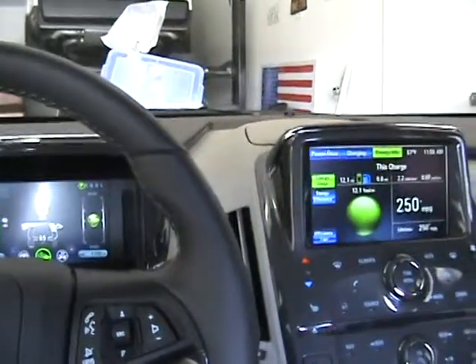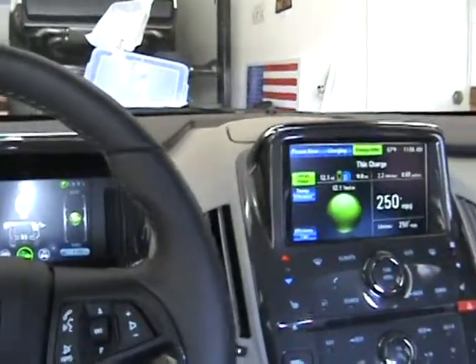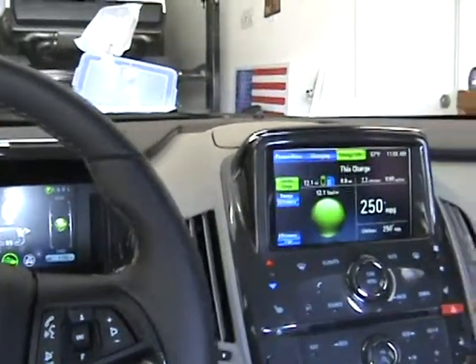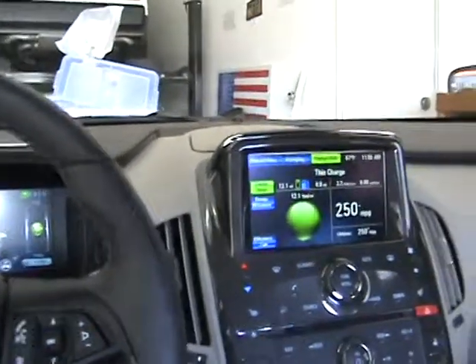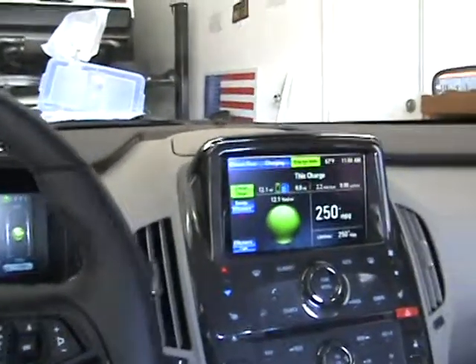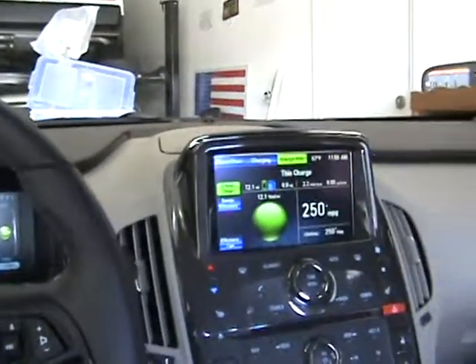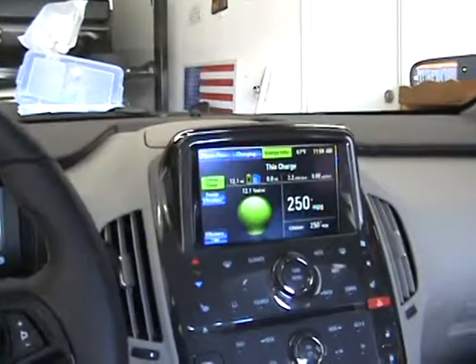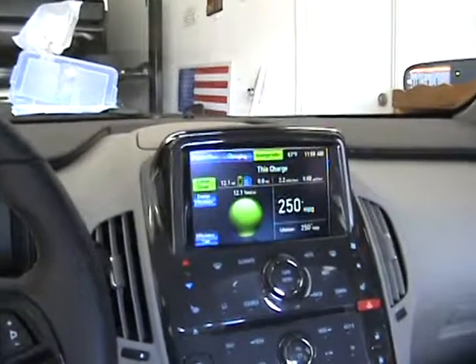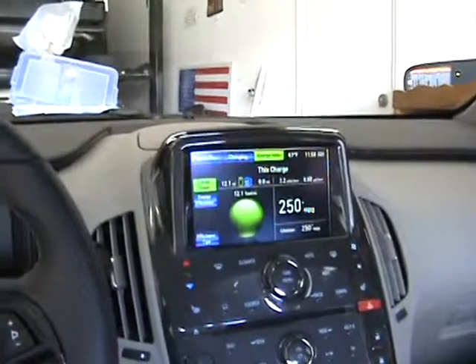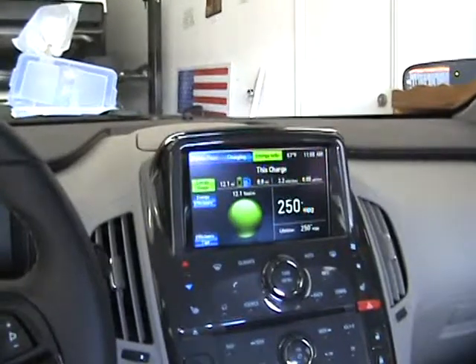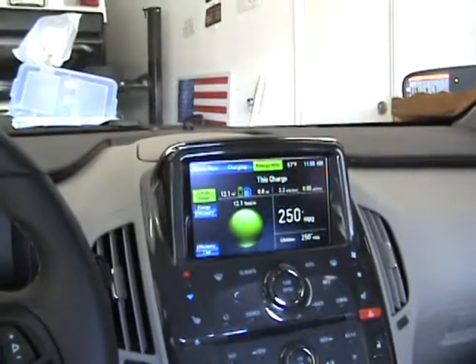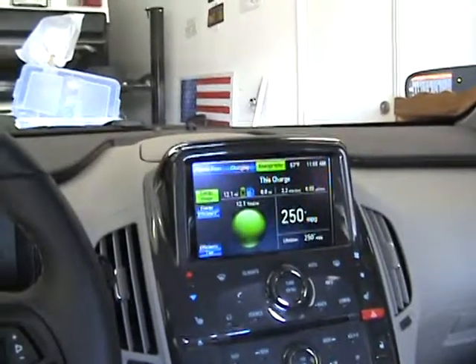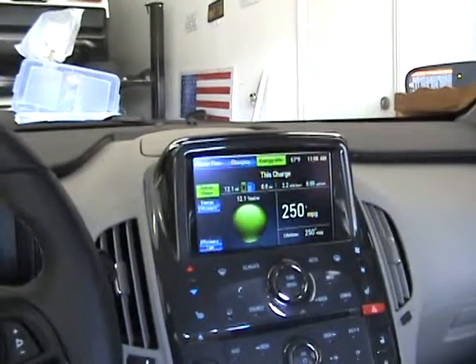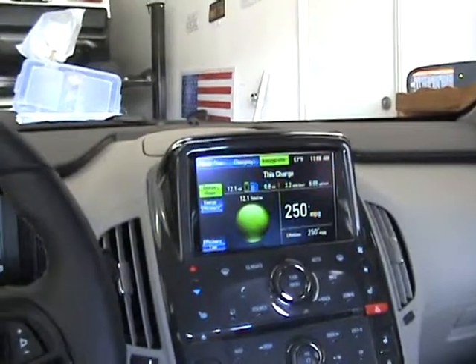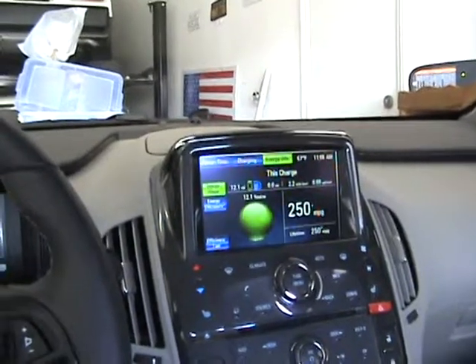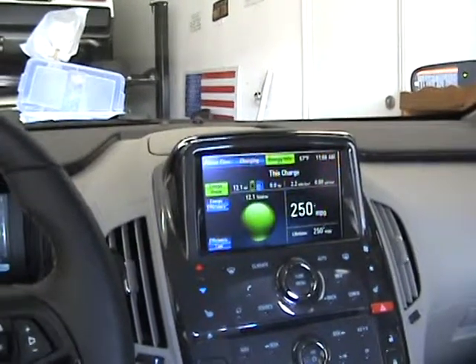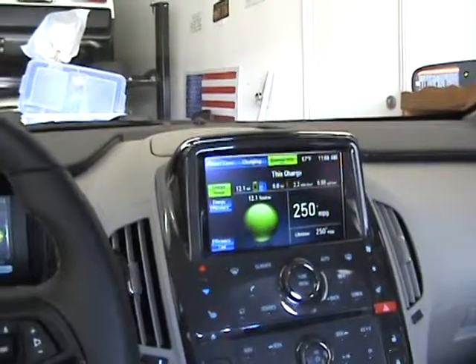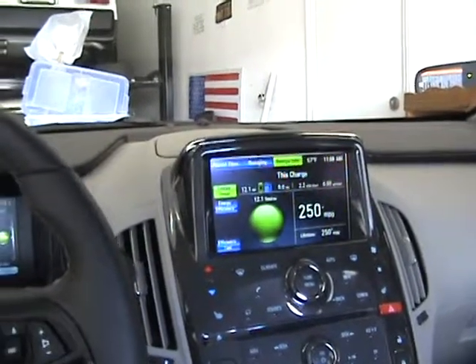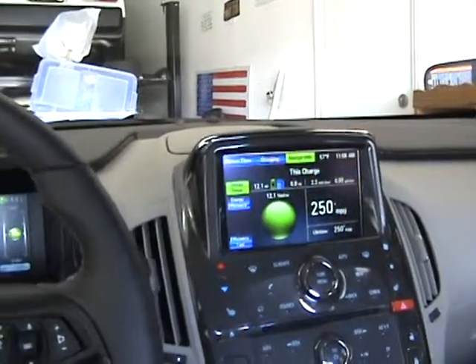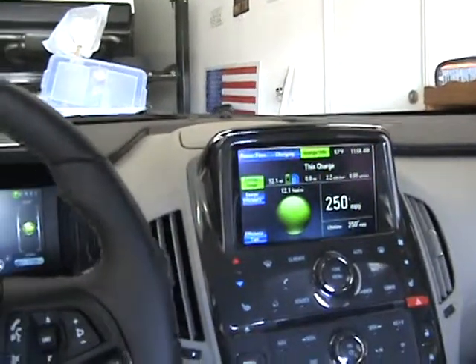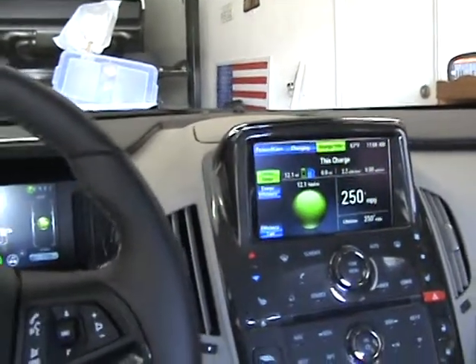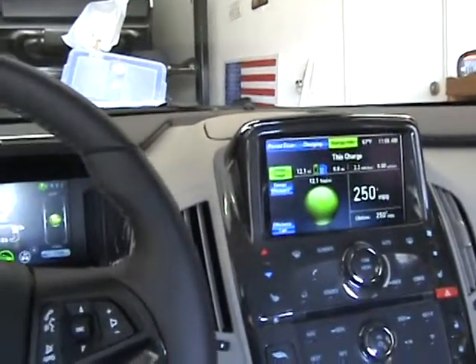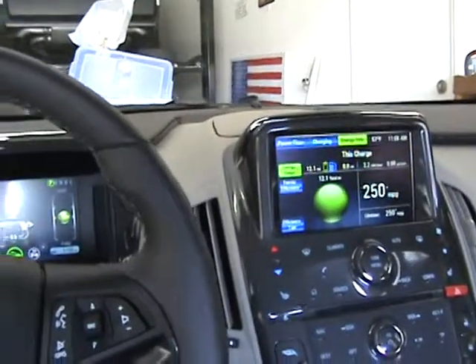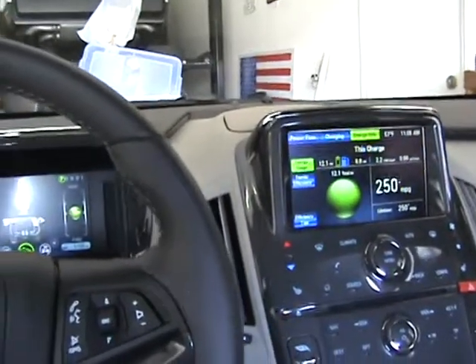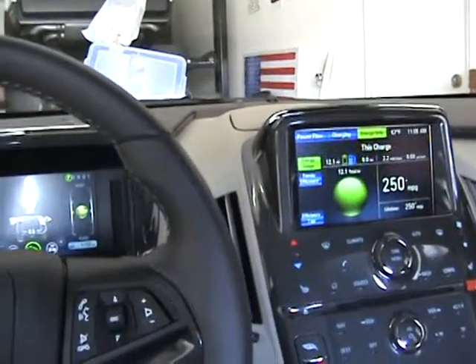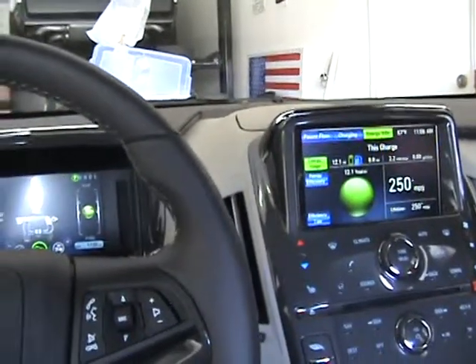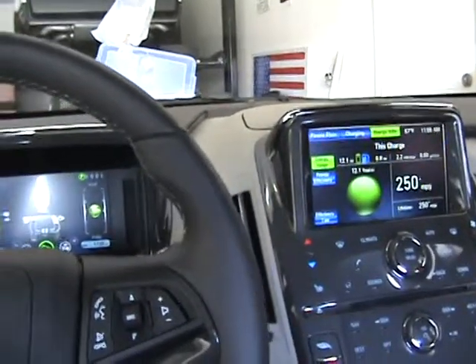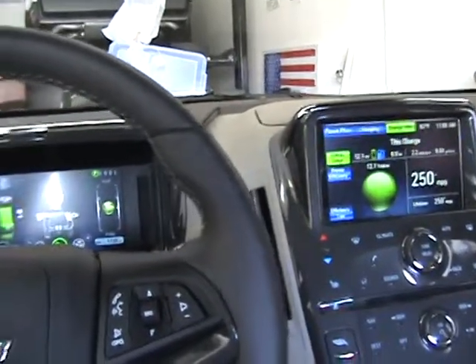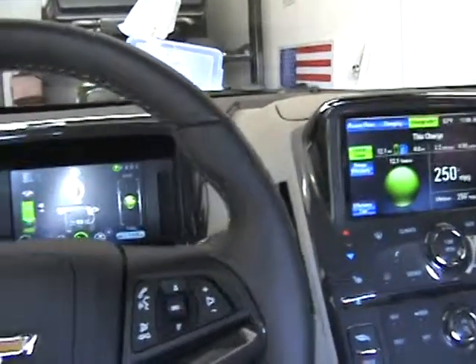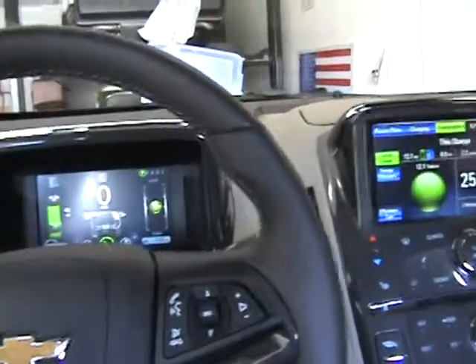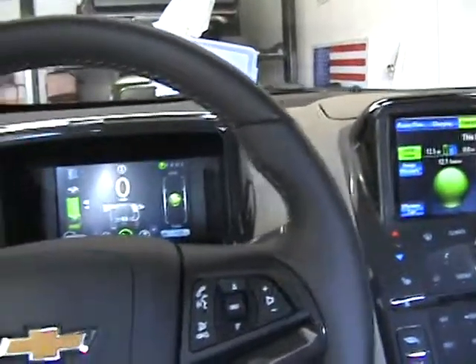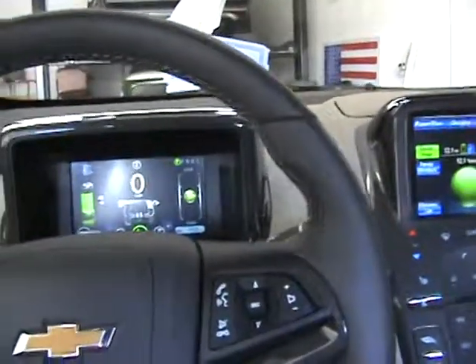So anyway, that's our little drive today. Thank you very much.